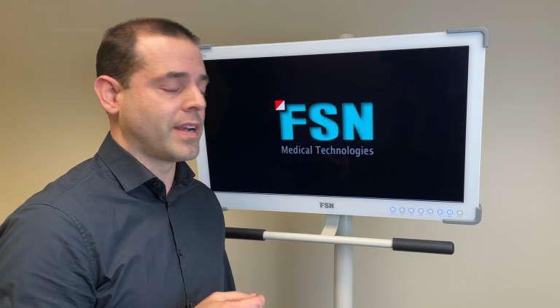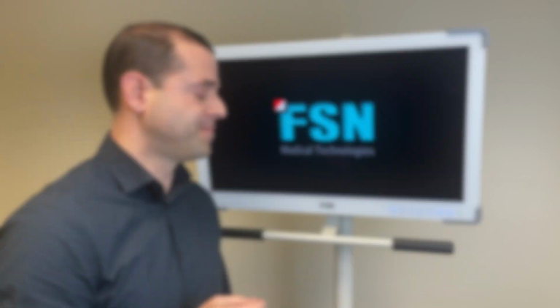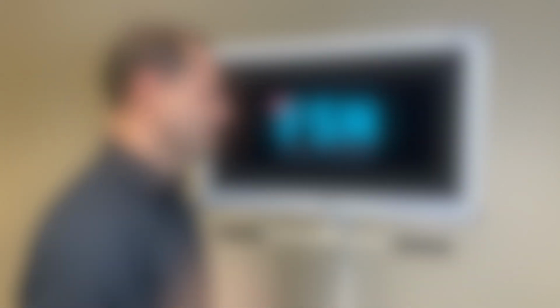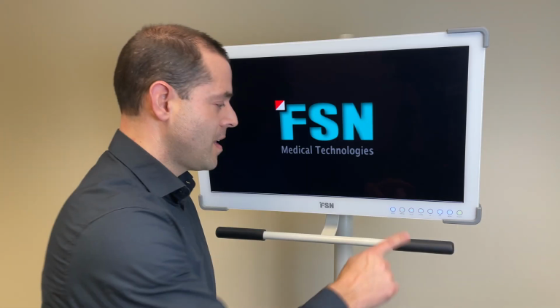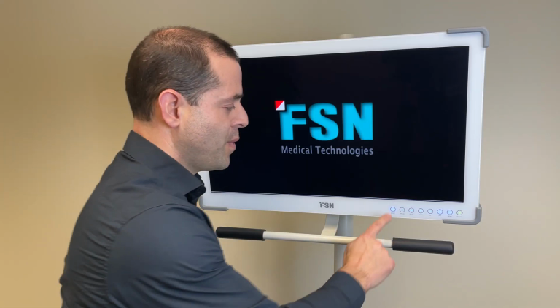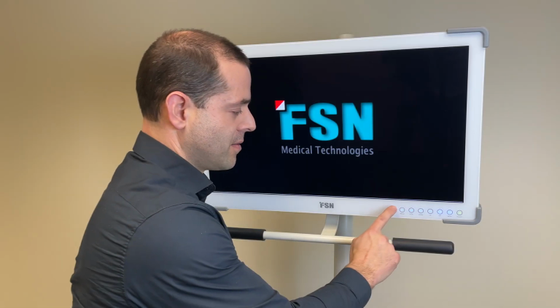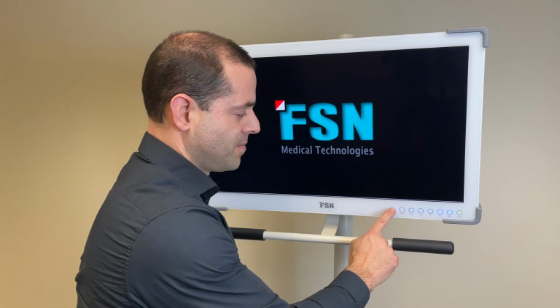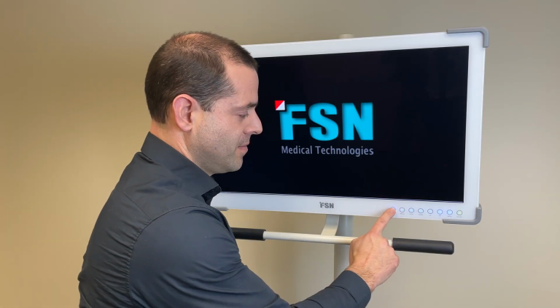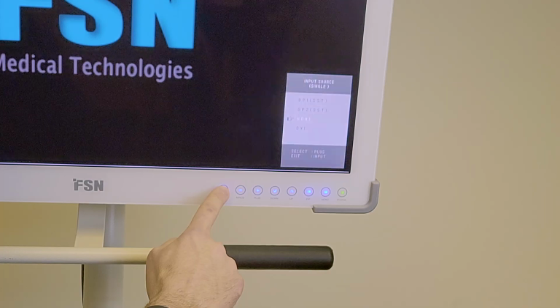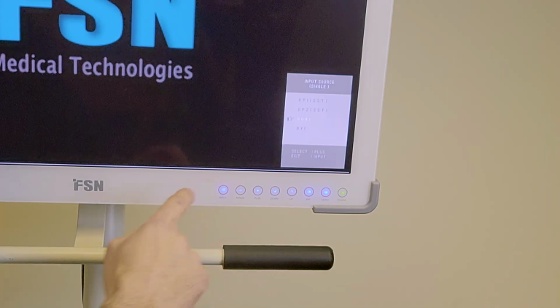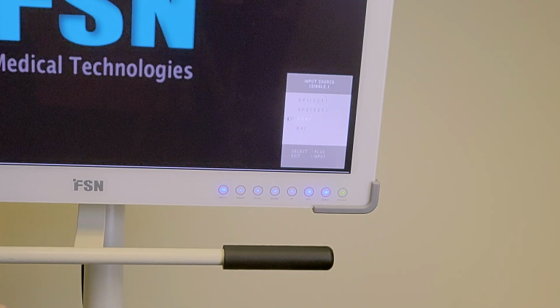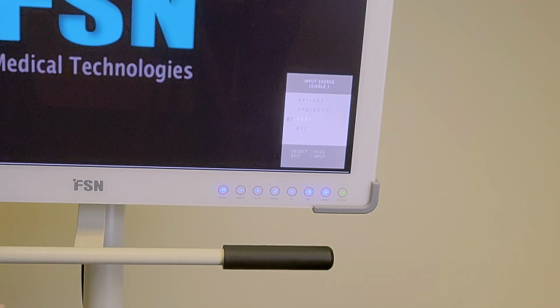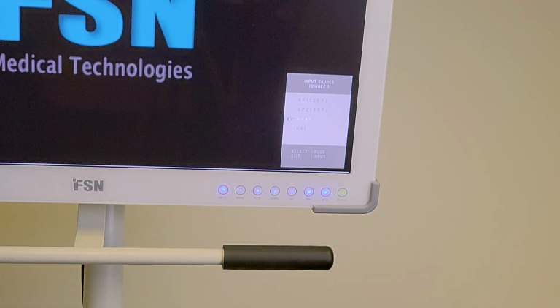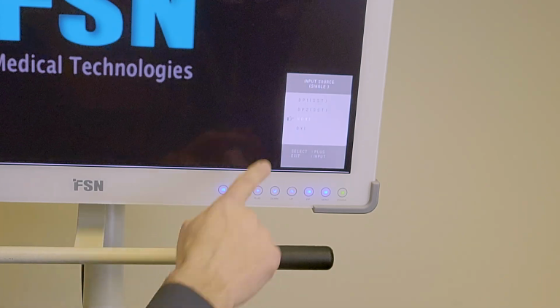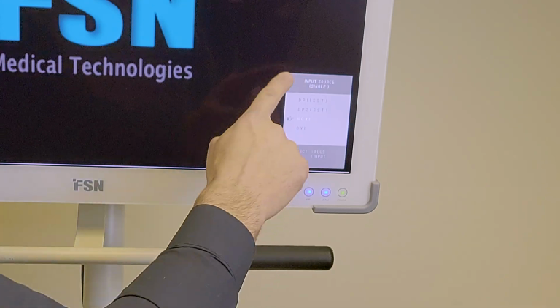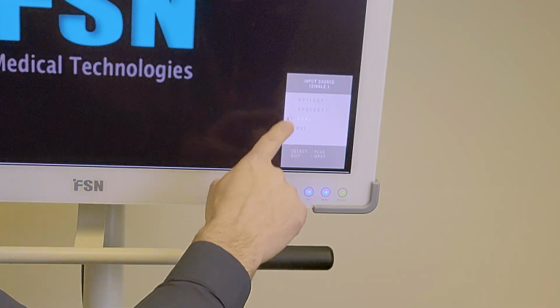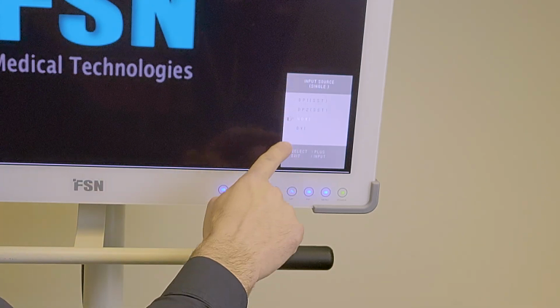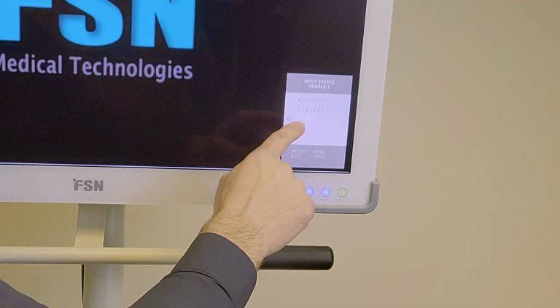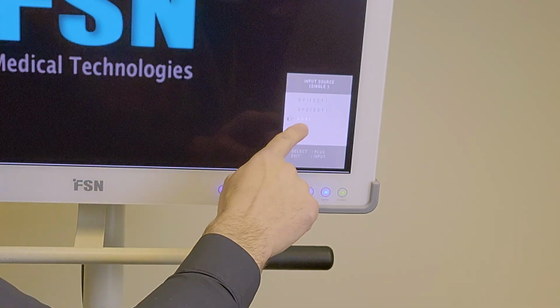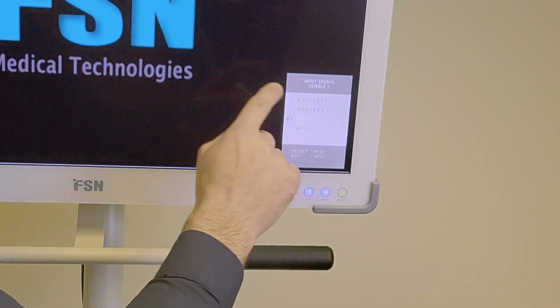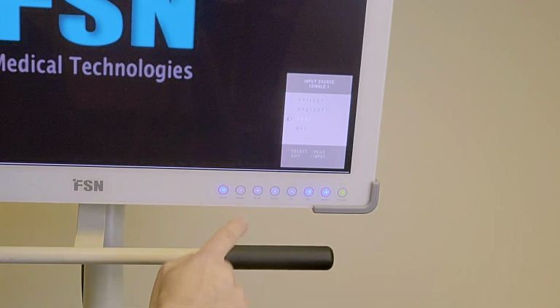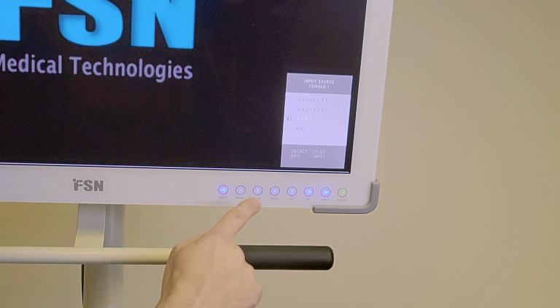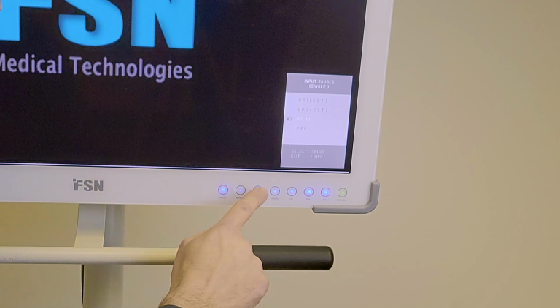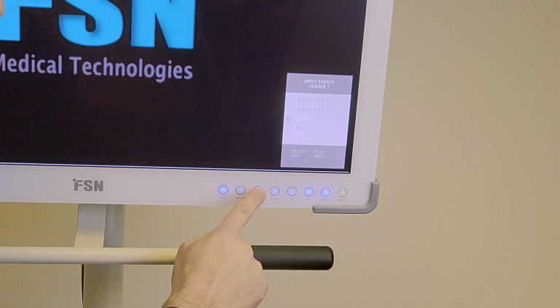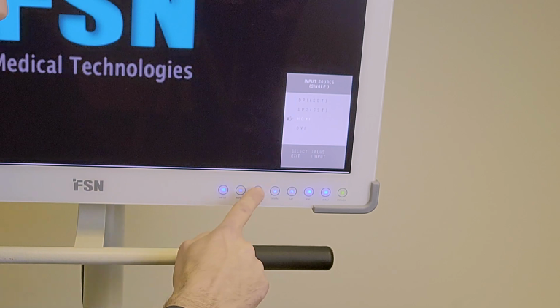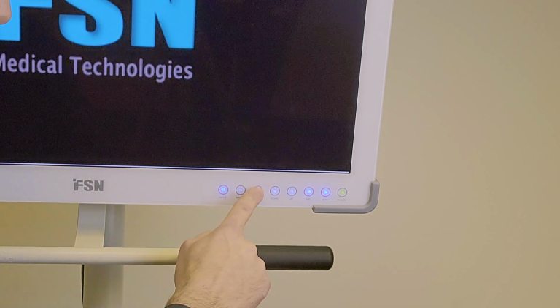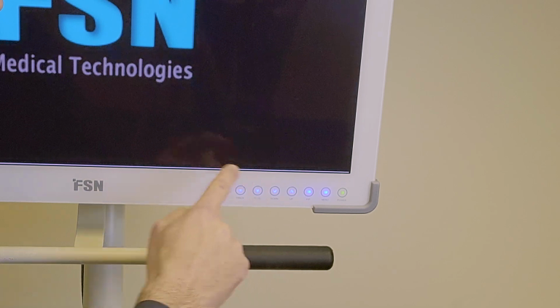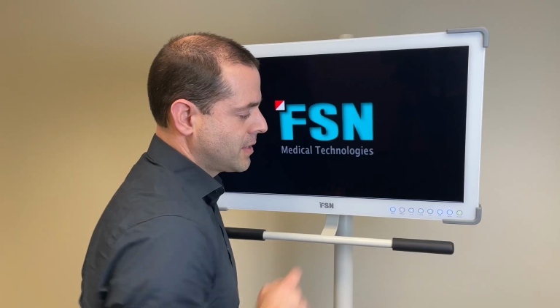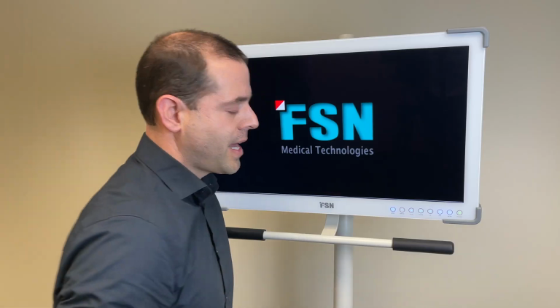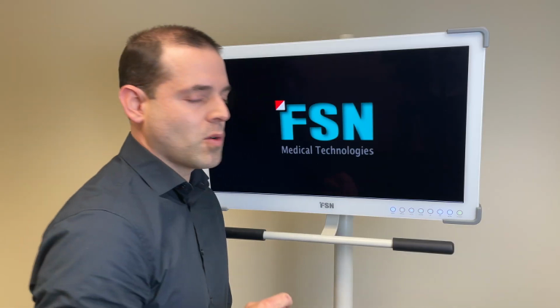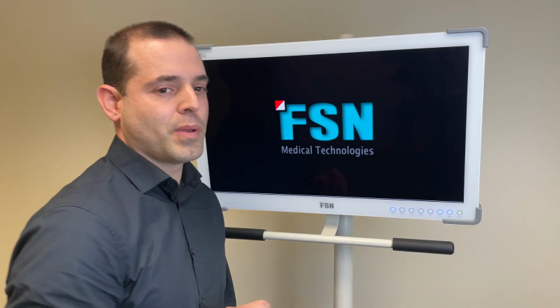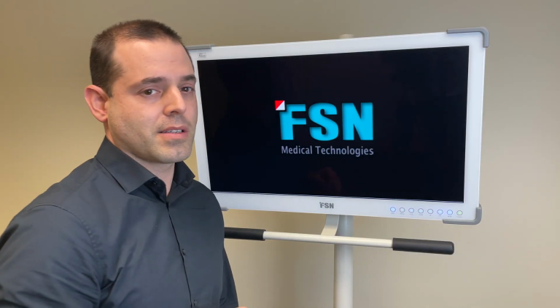For input, tap it once. Choose the input that you want — HDMI — then select or press plus.